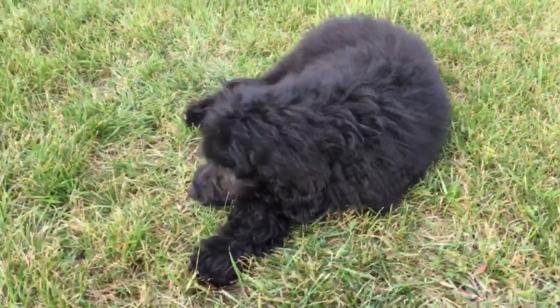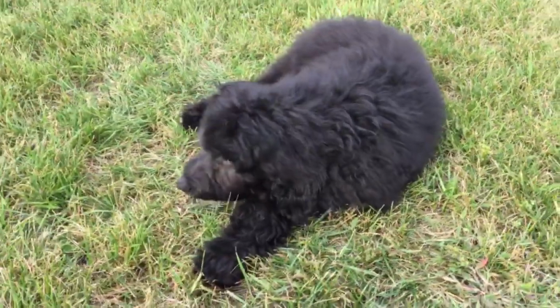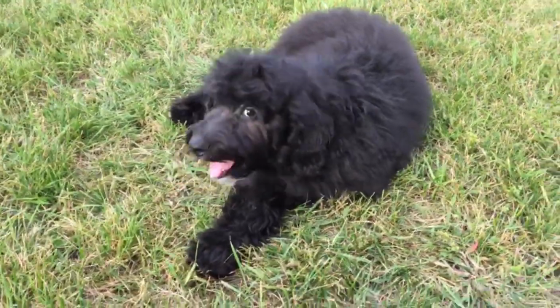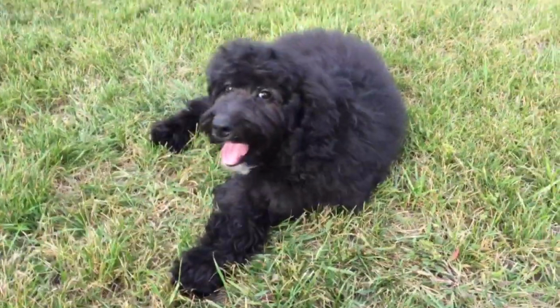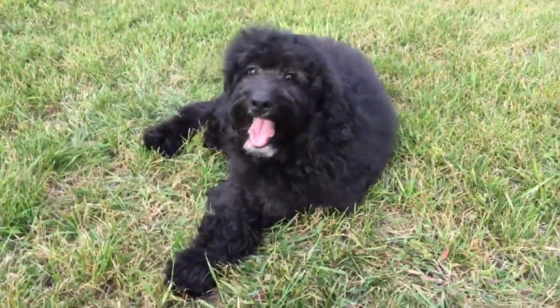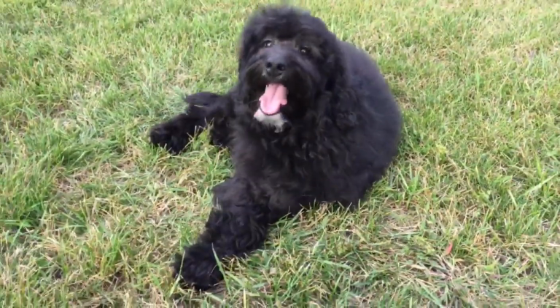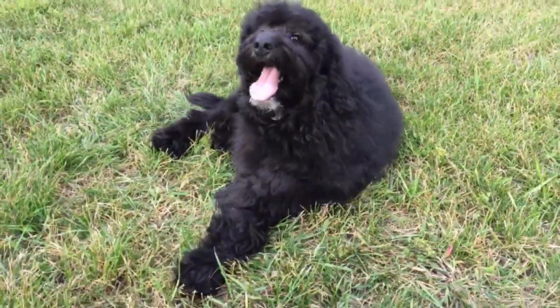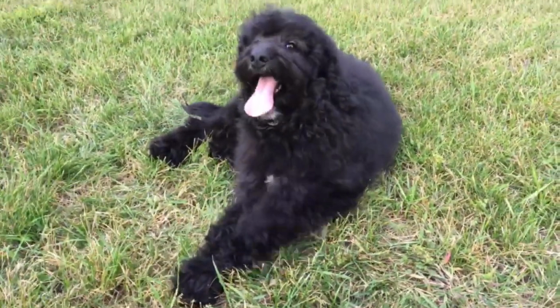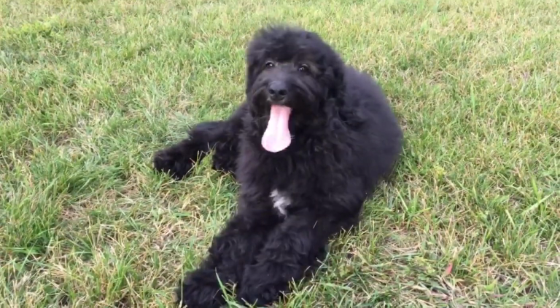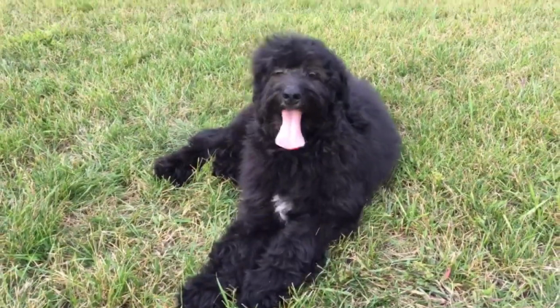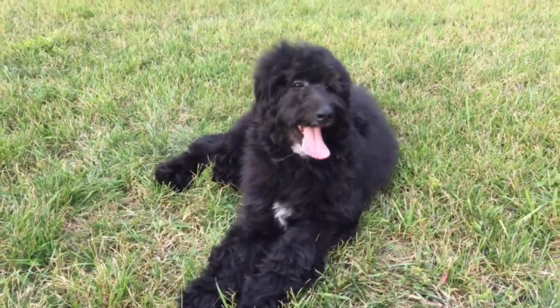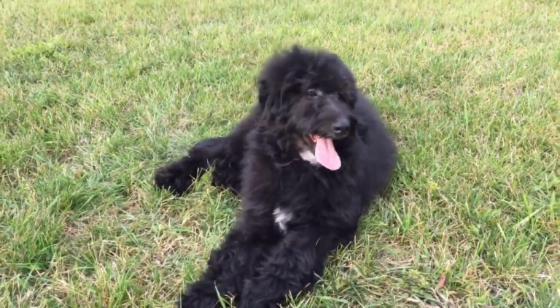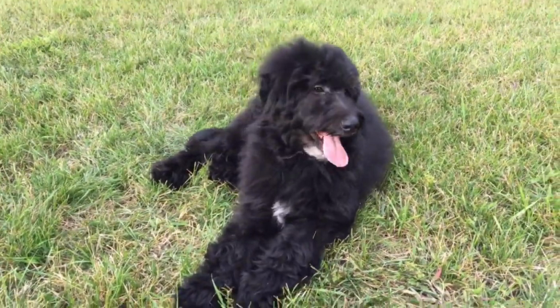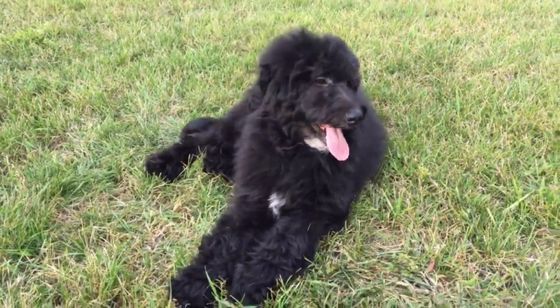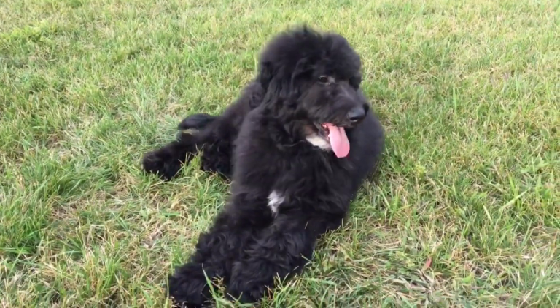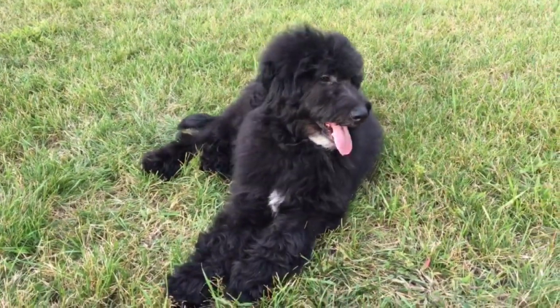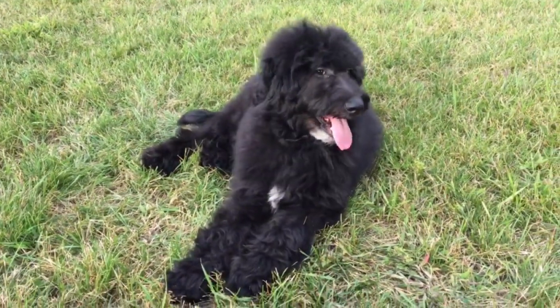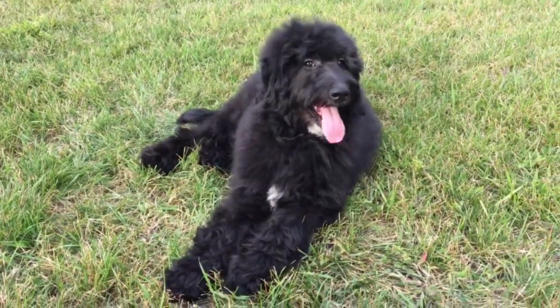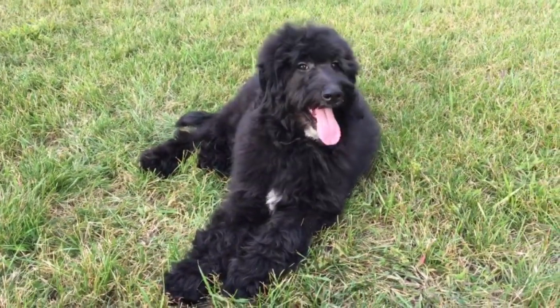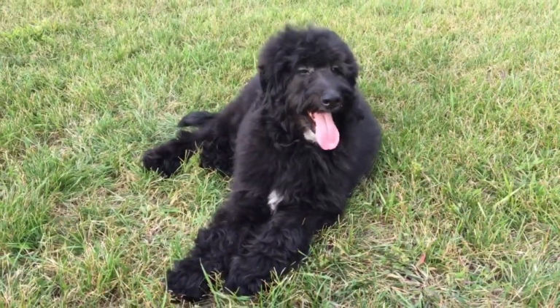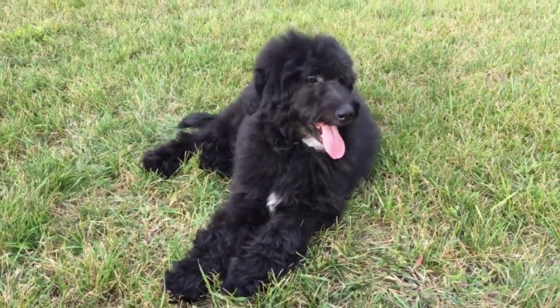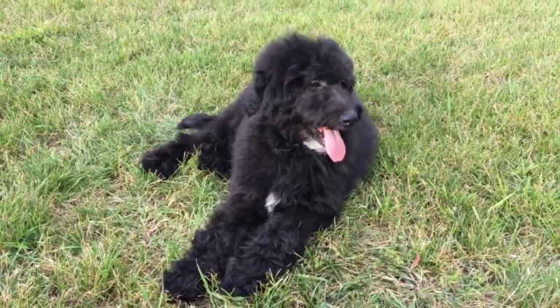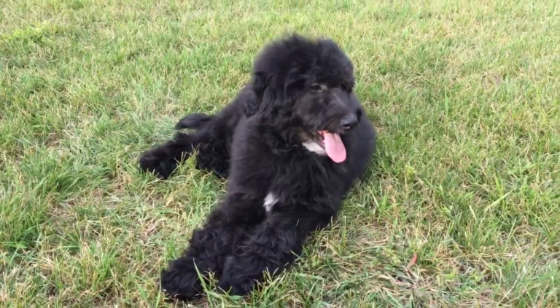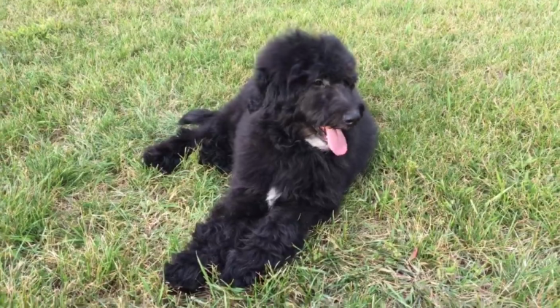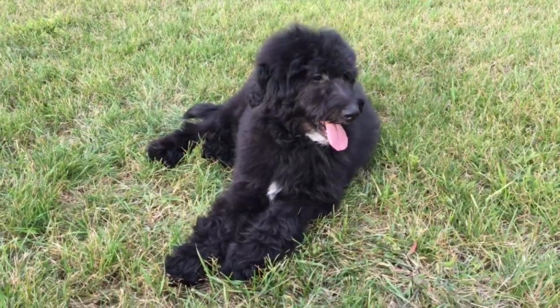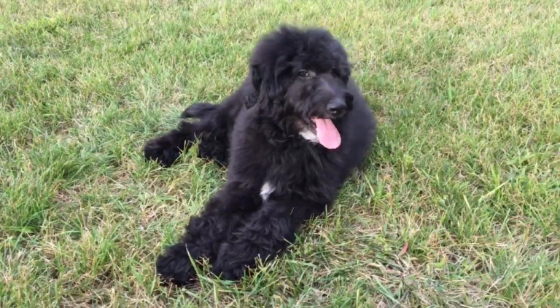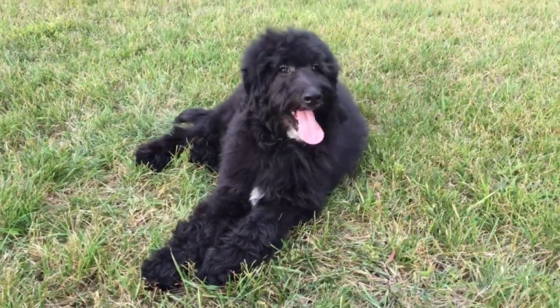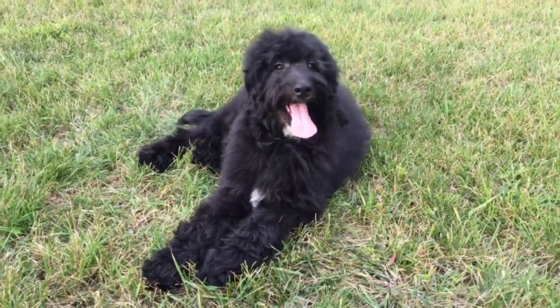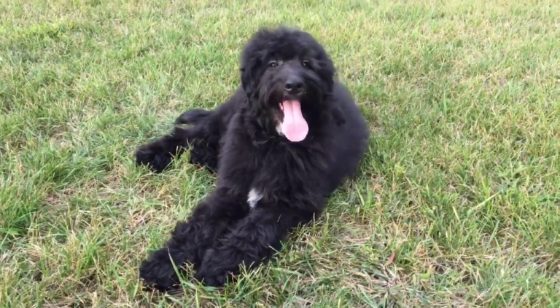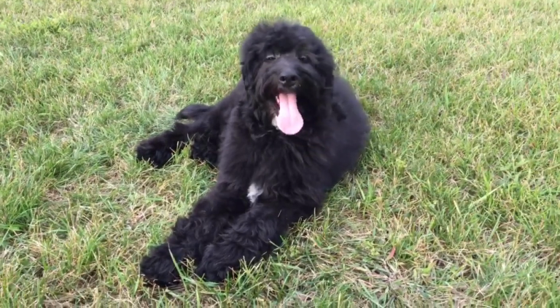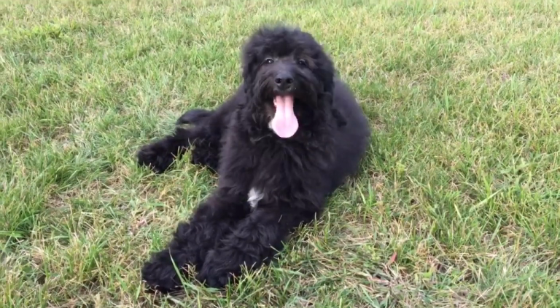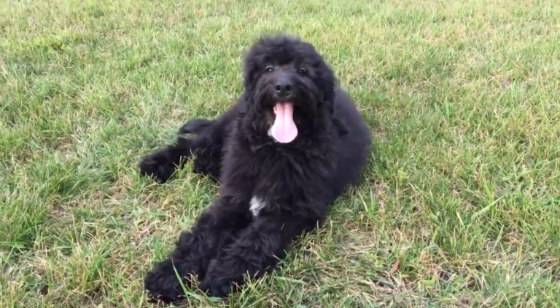He does have a wavy coat. I haven't seen much shedding out of him, but there is a chance that he could shed.